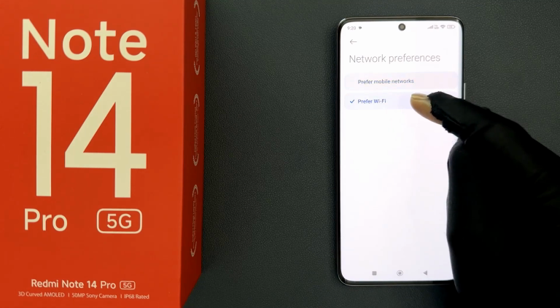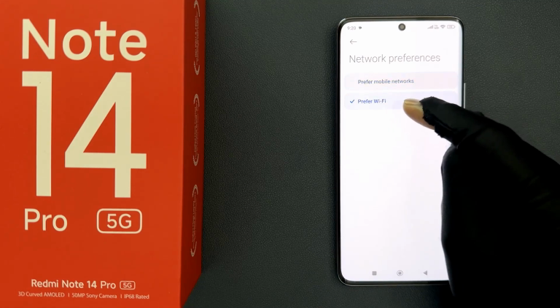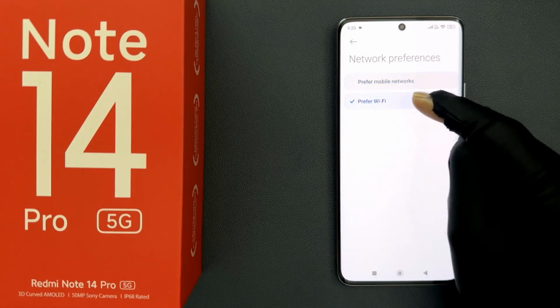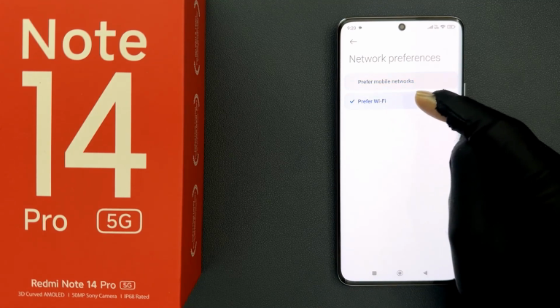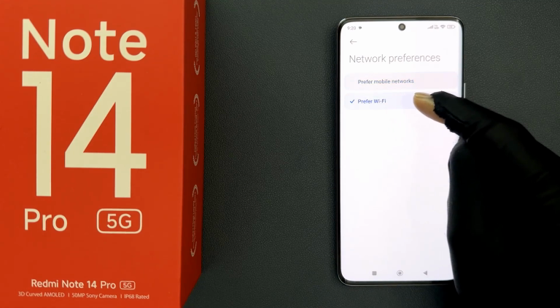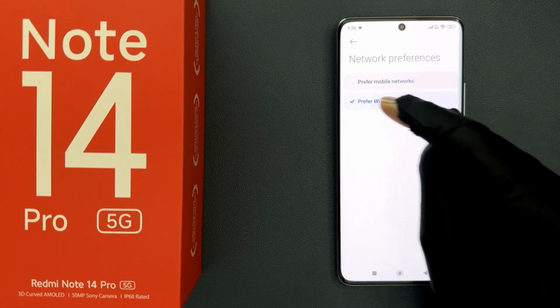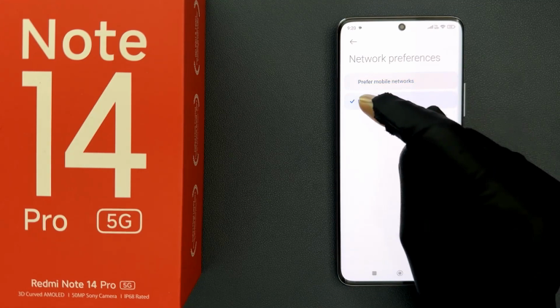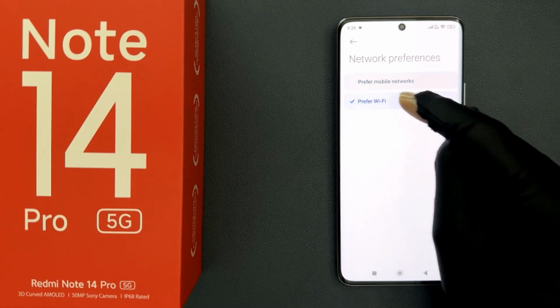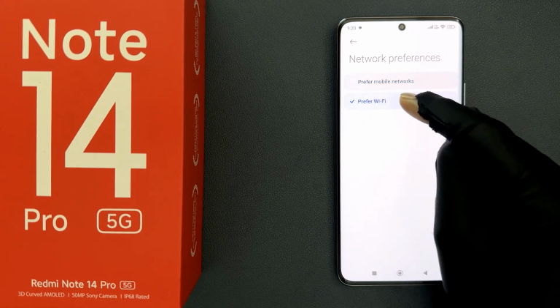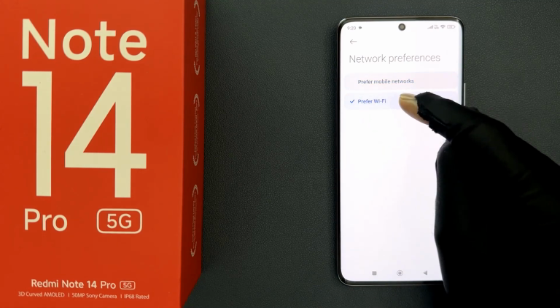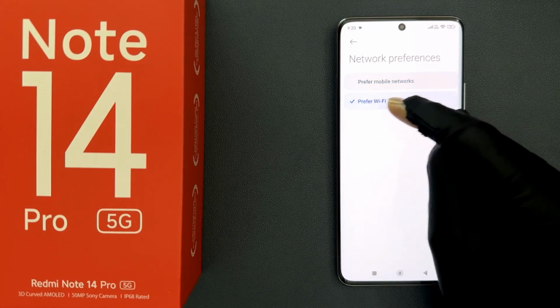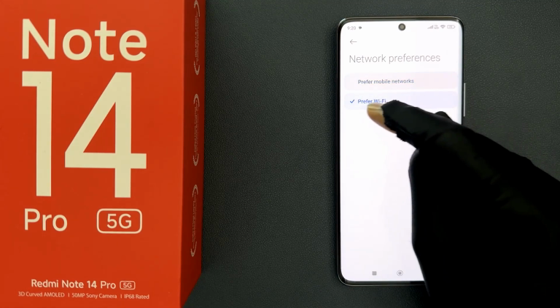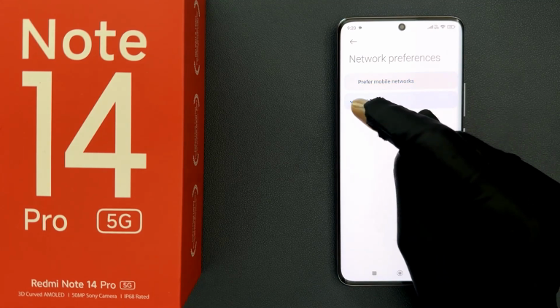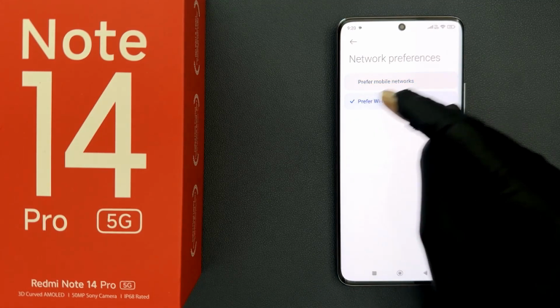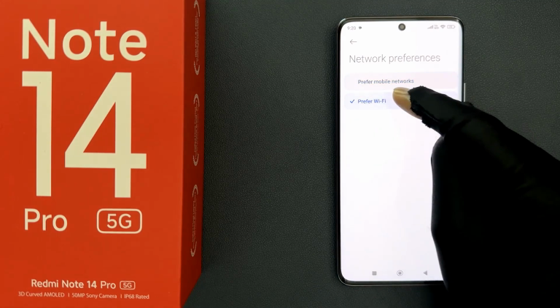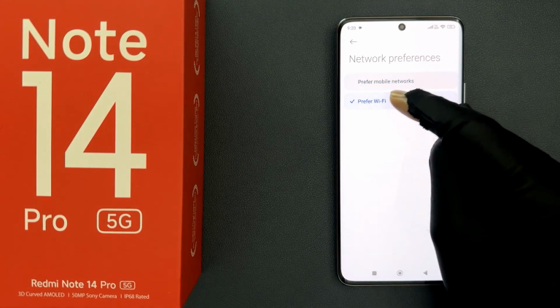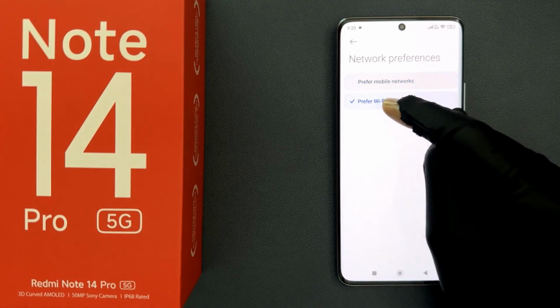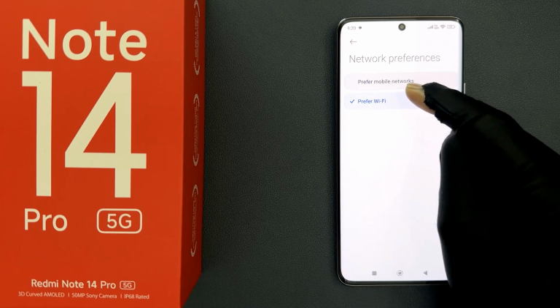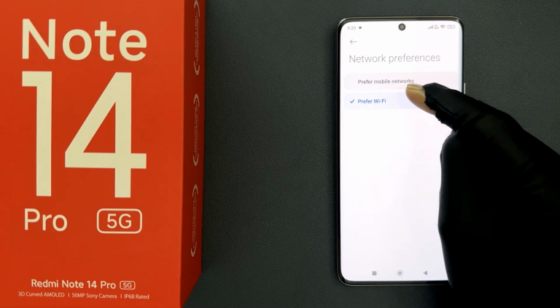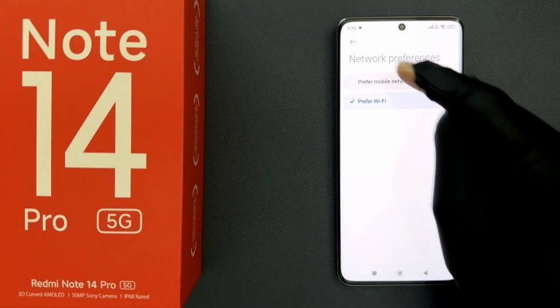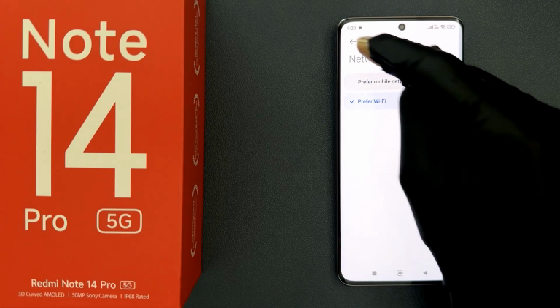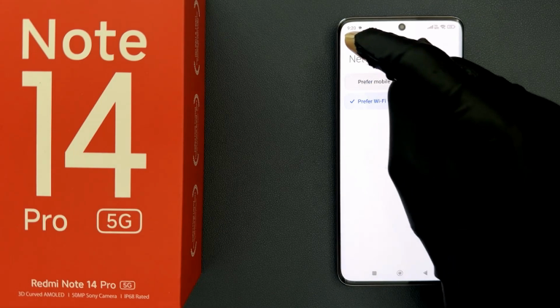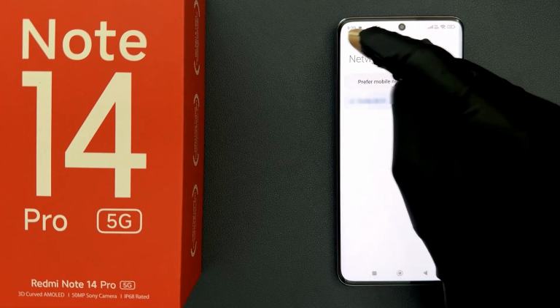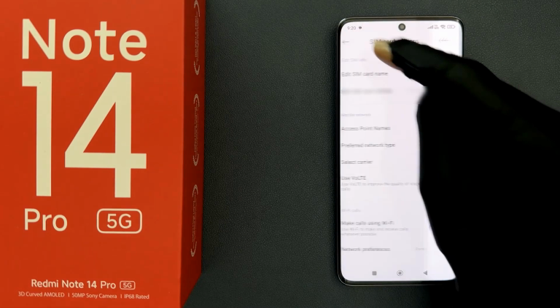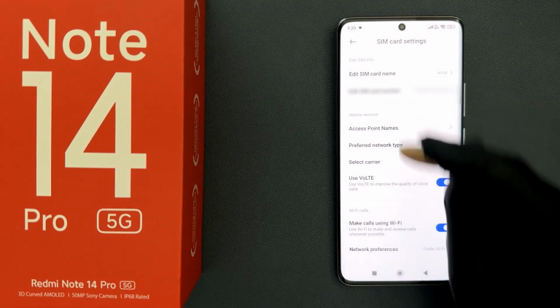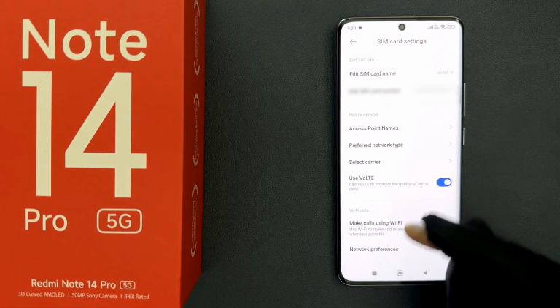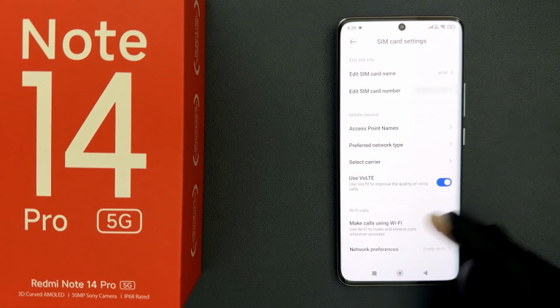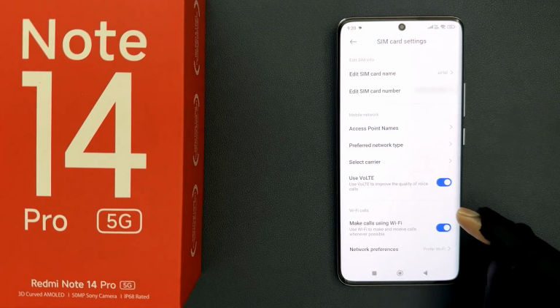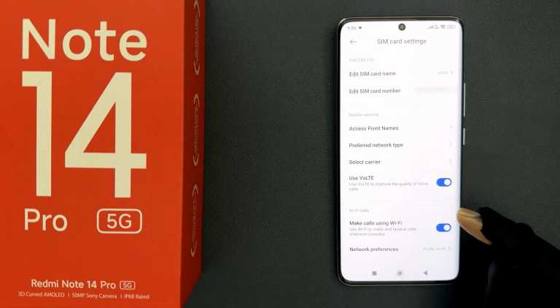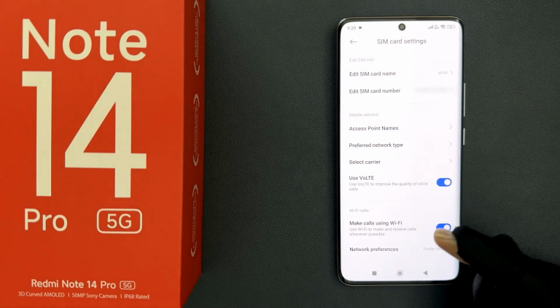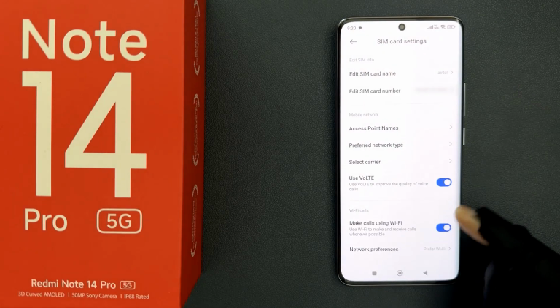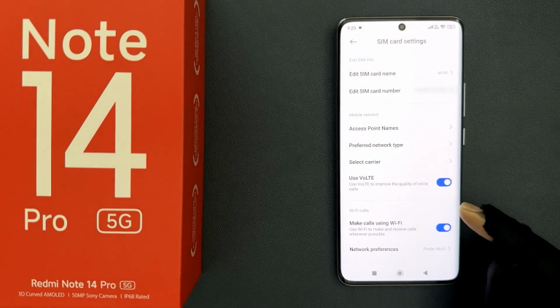I want to set it to prefer Wi-Fi. It's set, and after that just go back. That's it, it's now done.